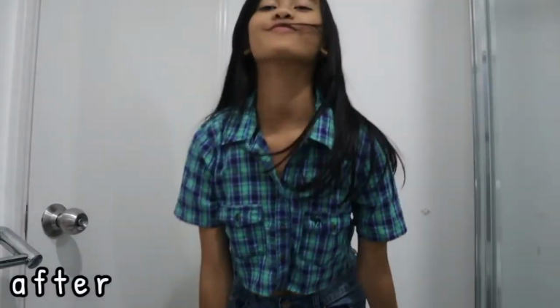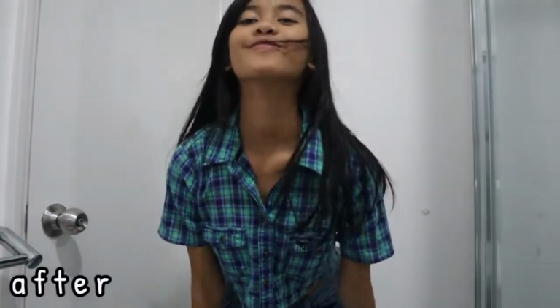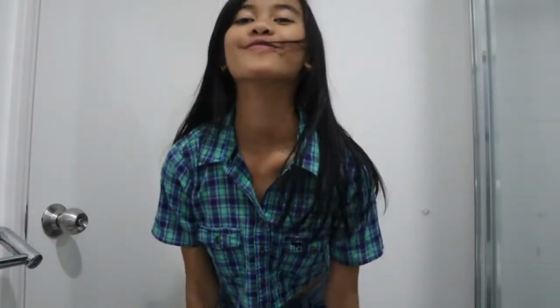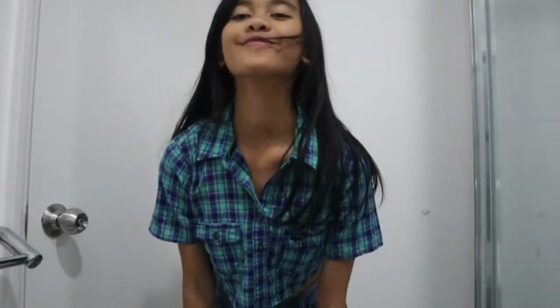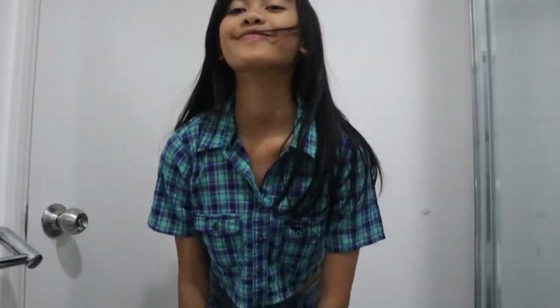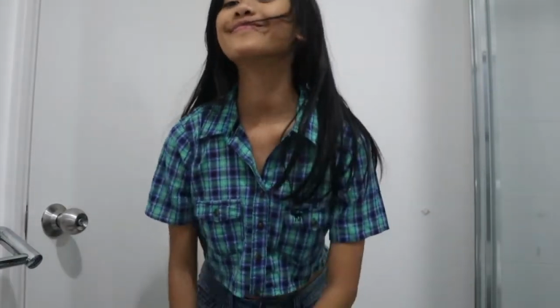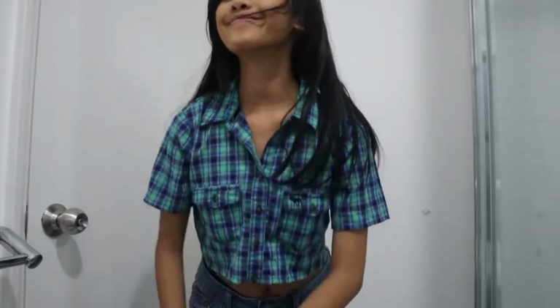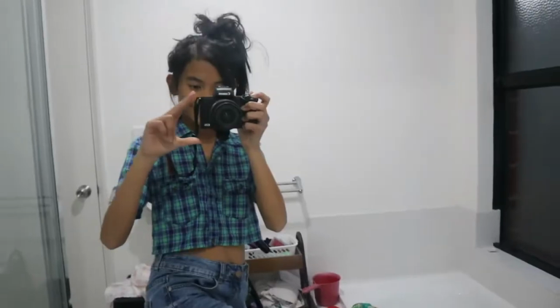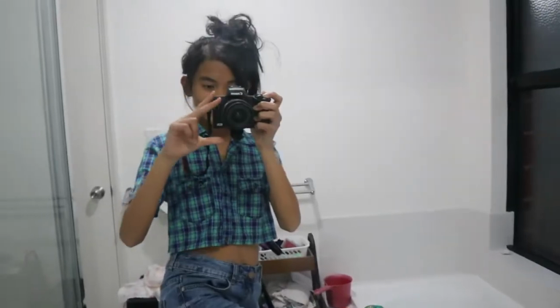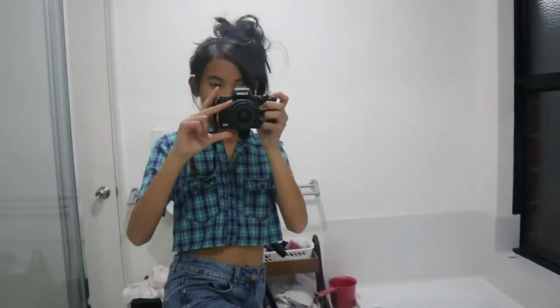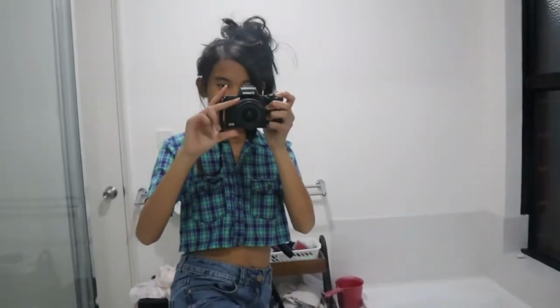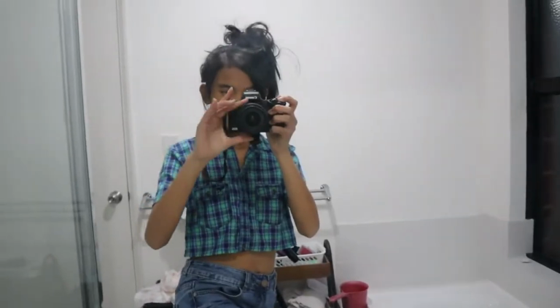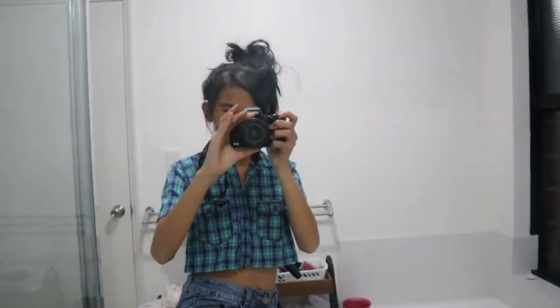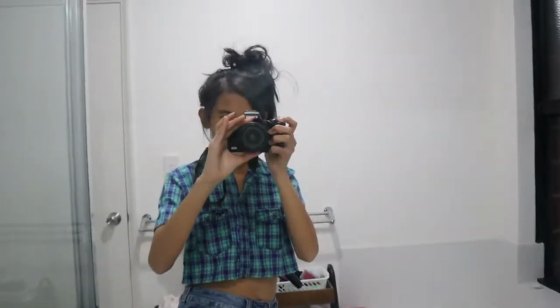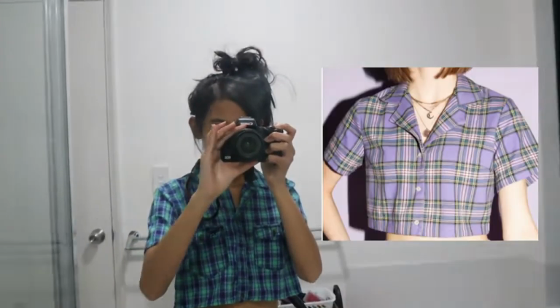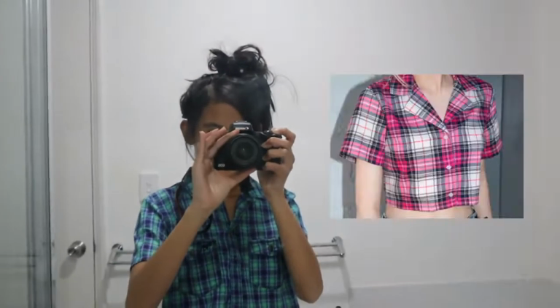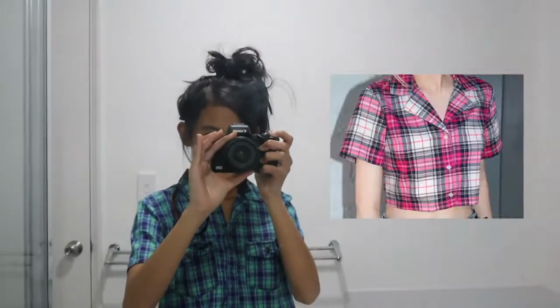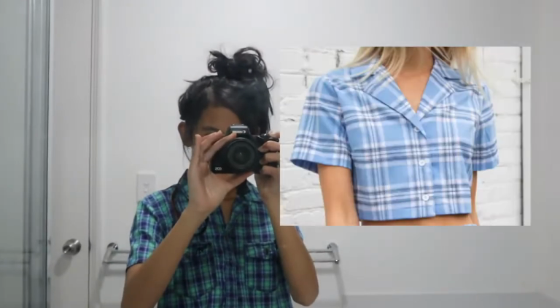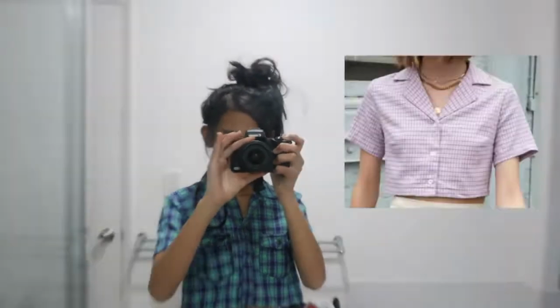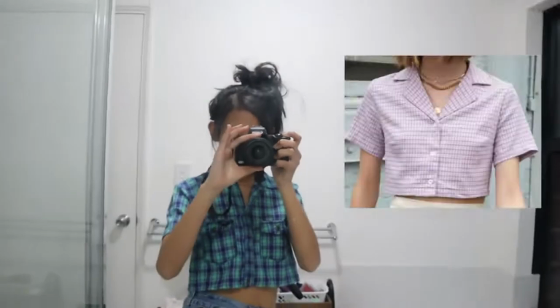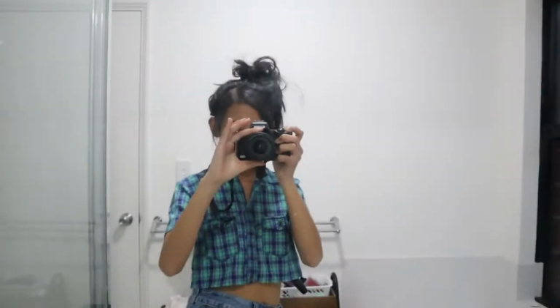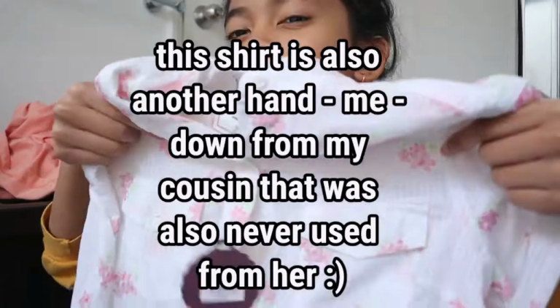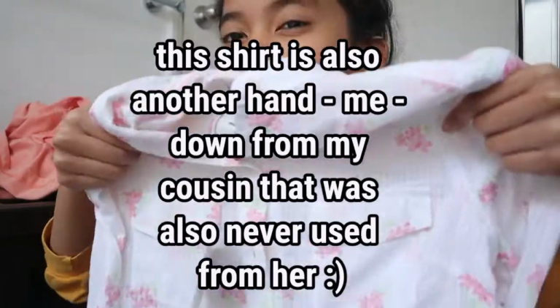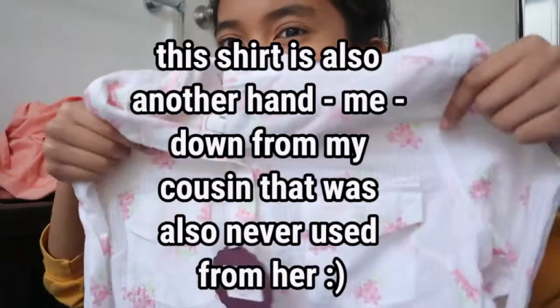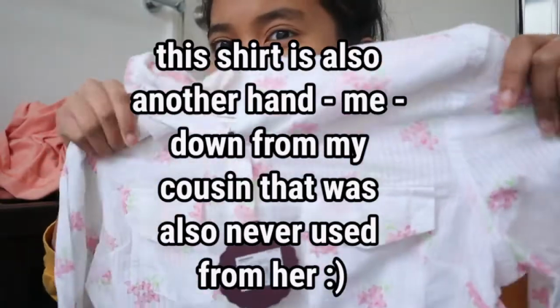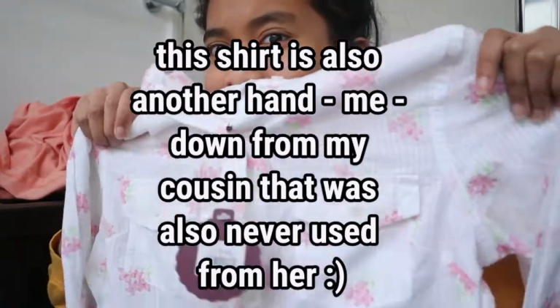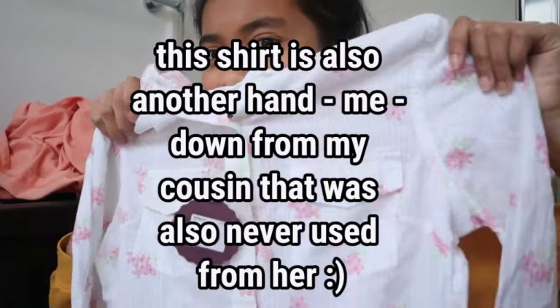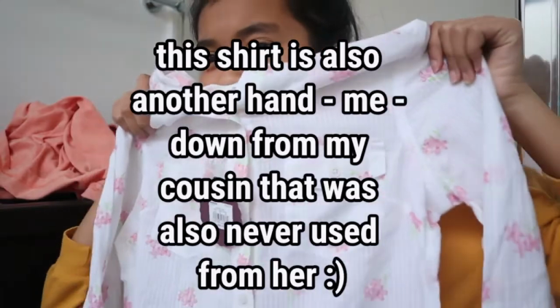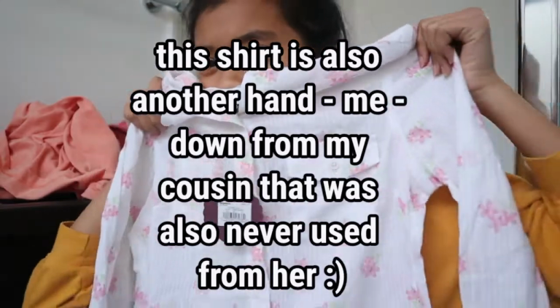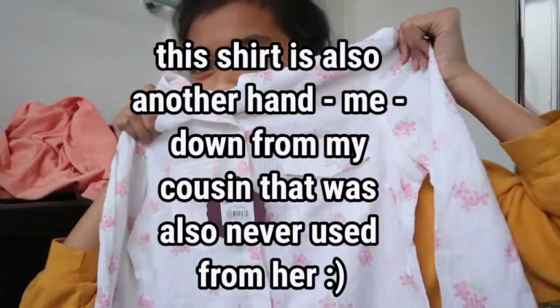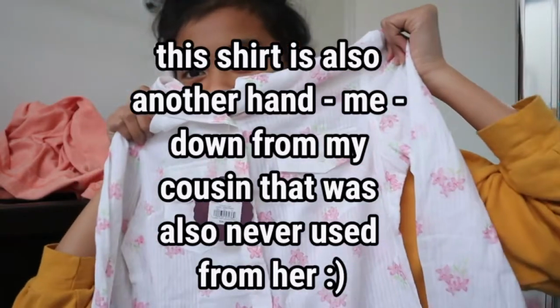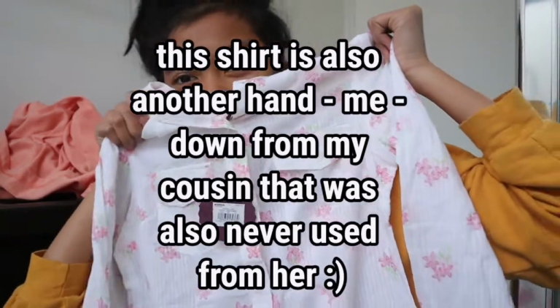I did this hemming method to the sleeves and to the bottom of the fabric, and here's how my cropped t-shirt turned out. It kind of gives me Brandy Melville vibes — I think it's actually super cute.